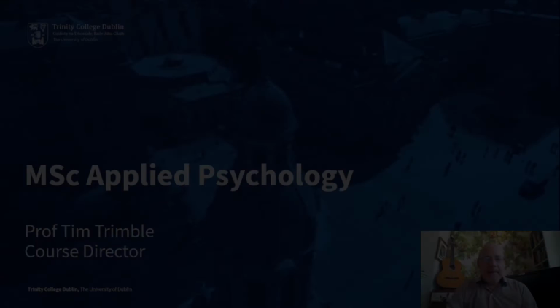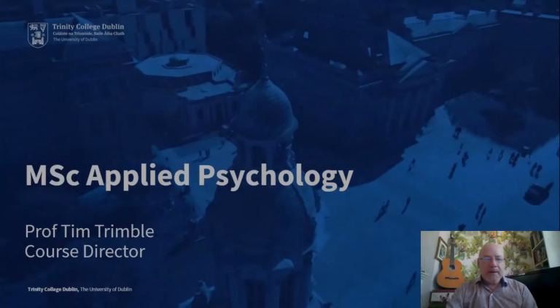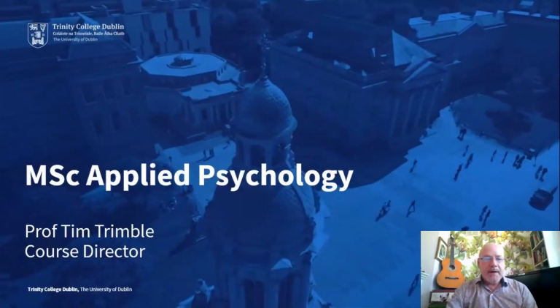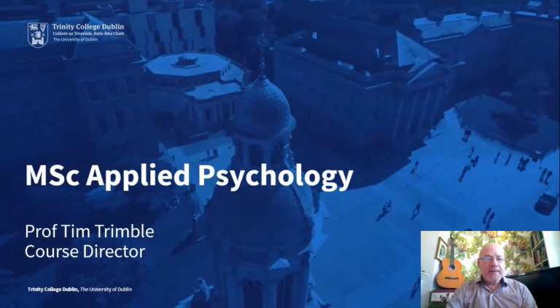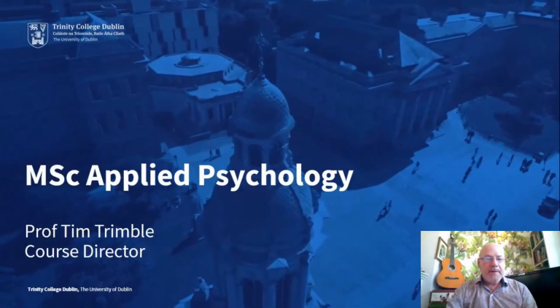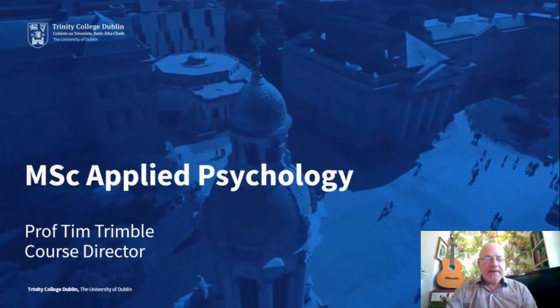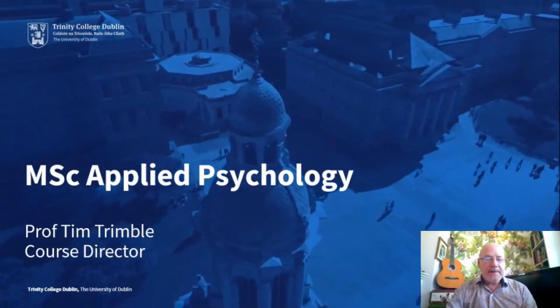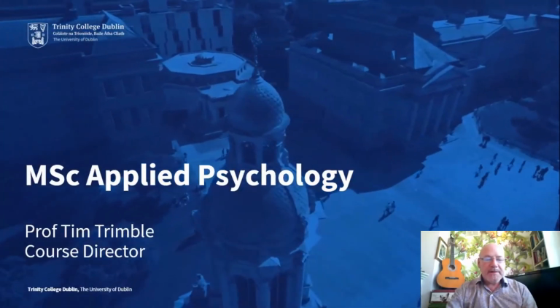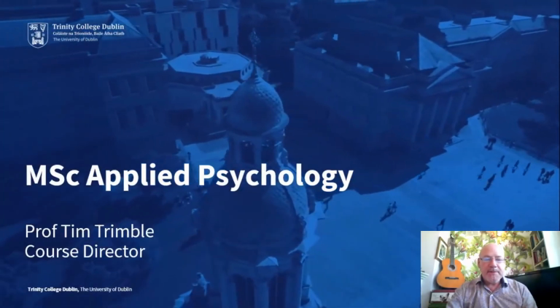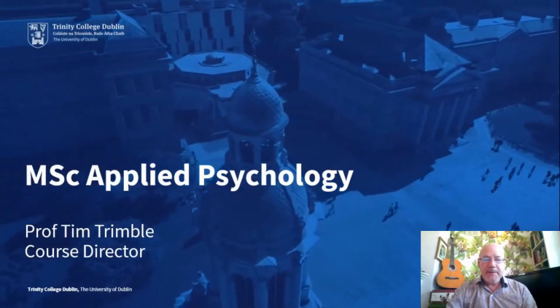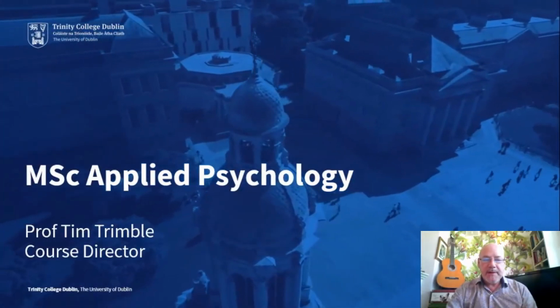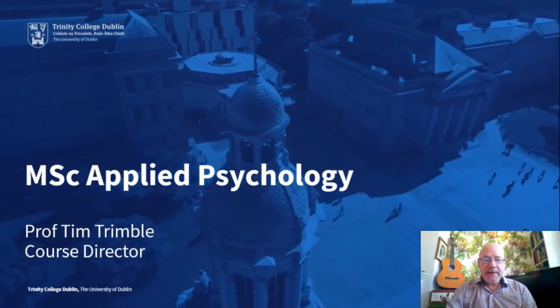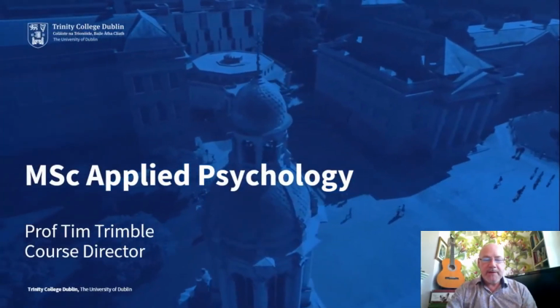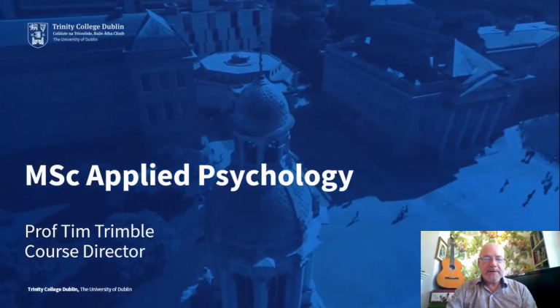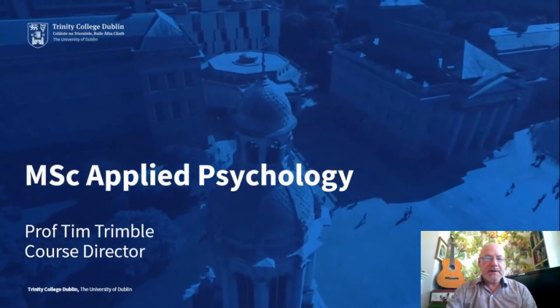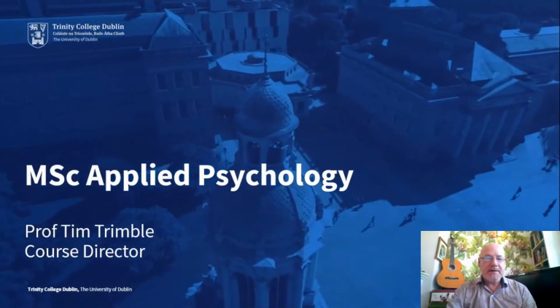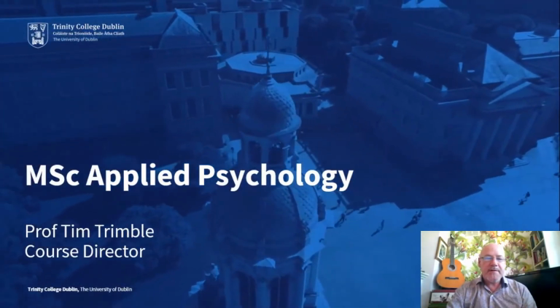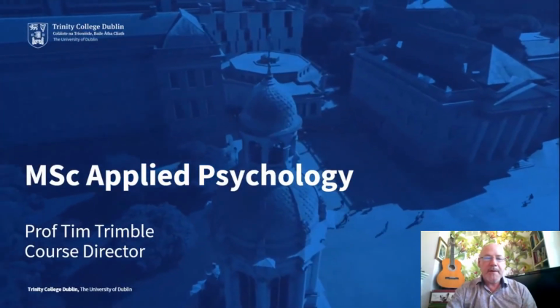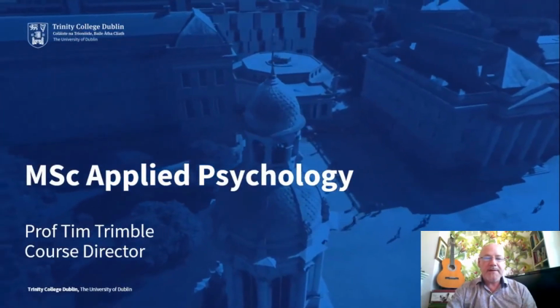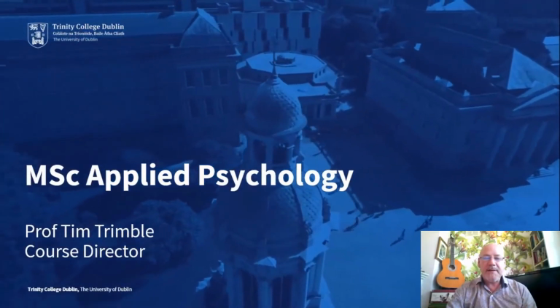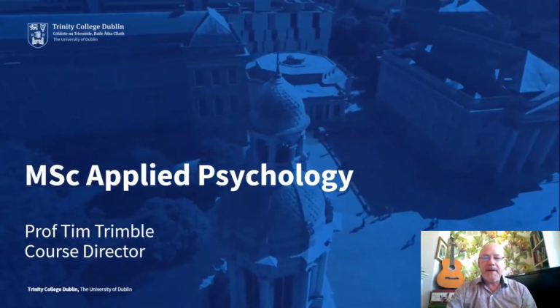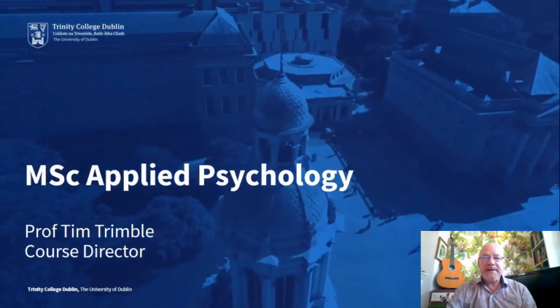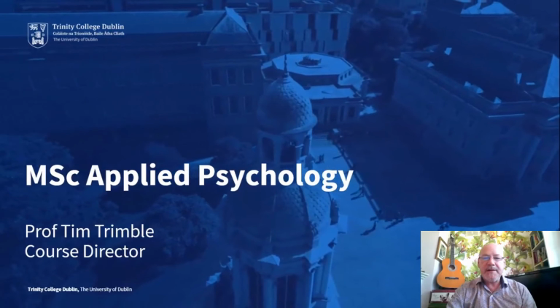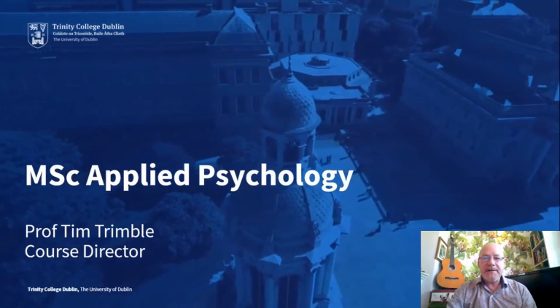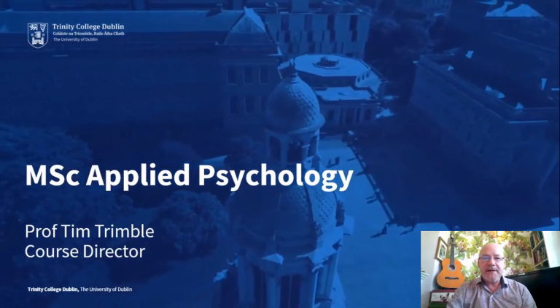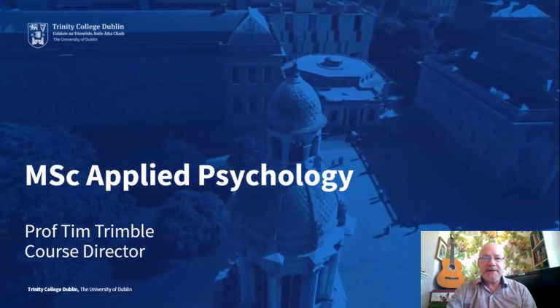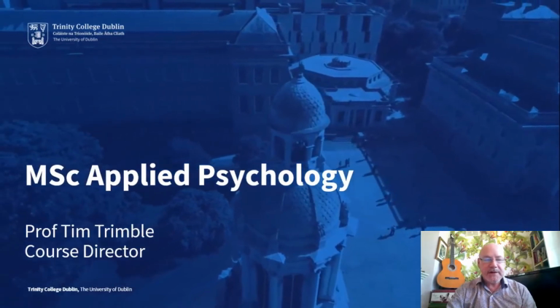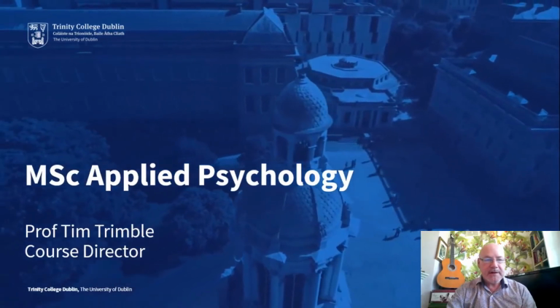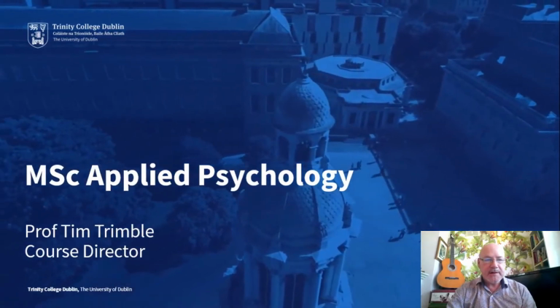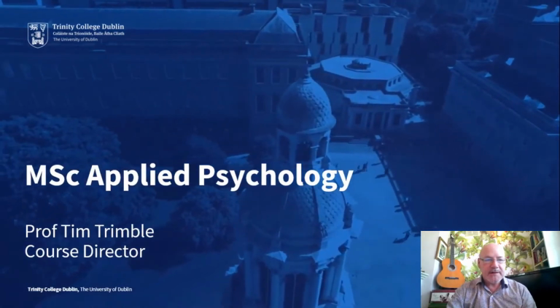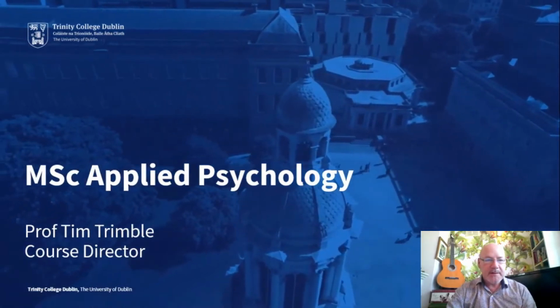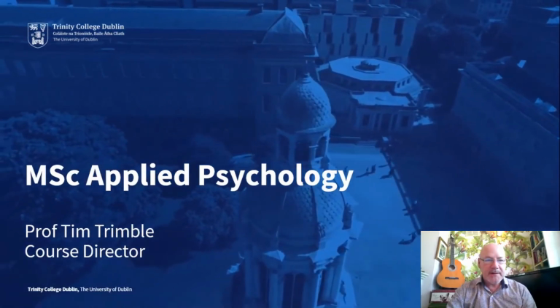Hello, I'm Professor Tim Trimble. I'm the course director of the Masters in Applied Psychology here at Trinity College in Dublin.